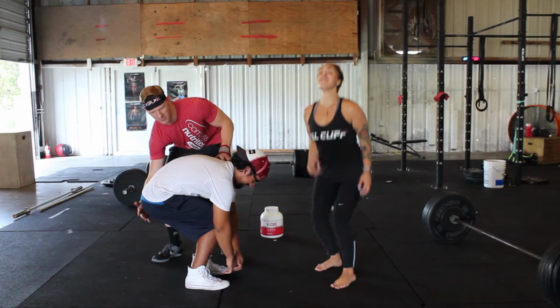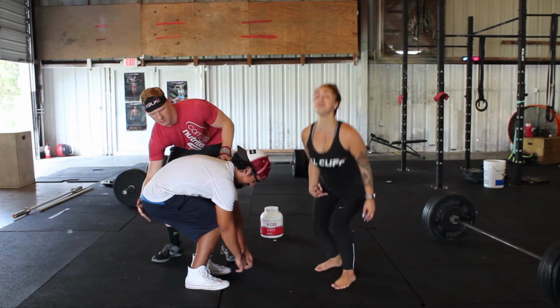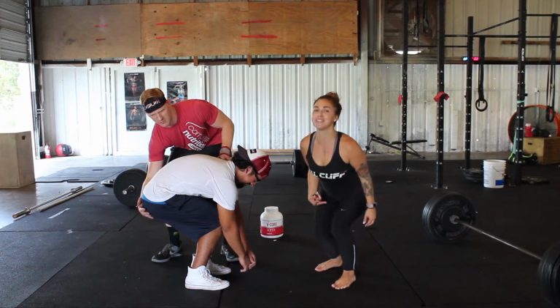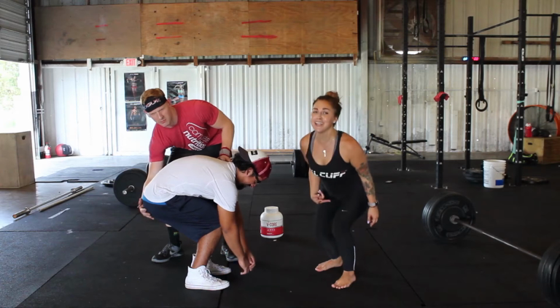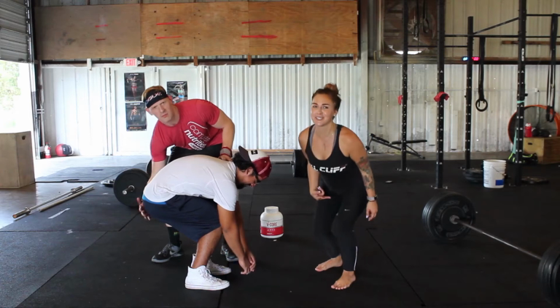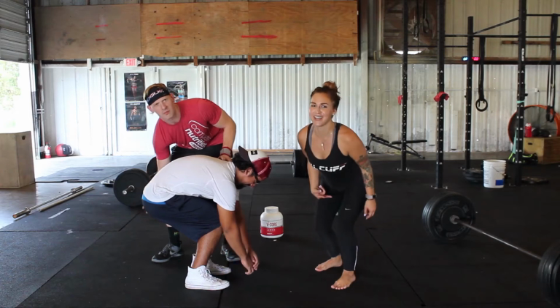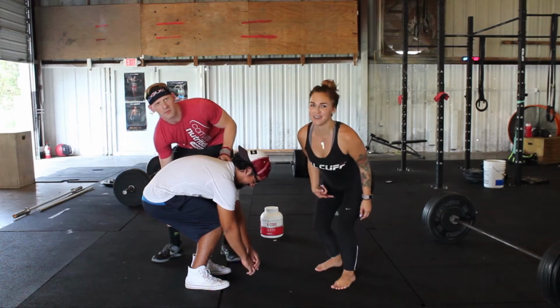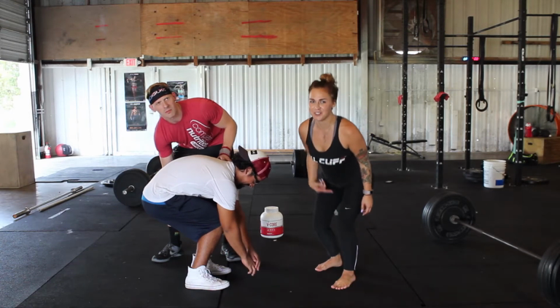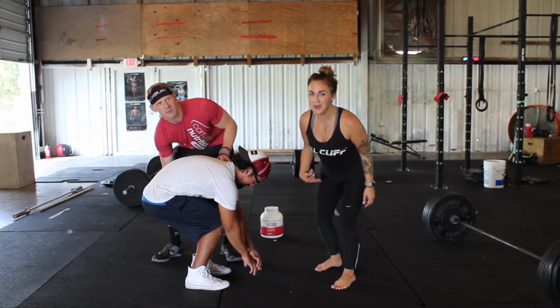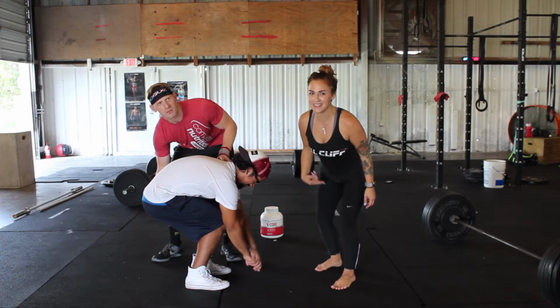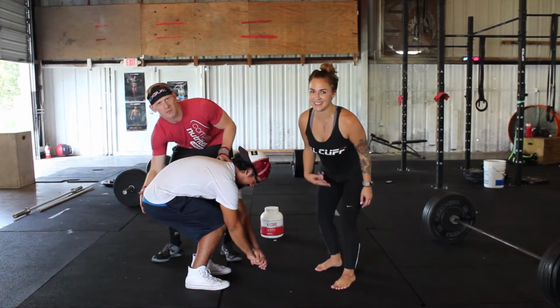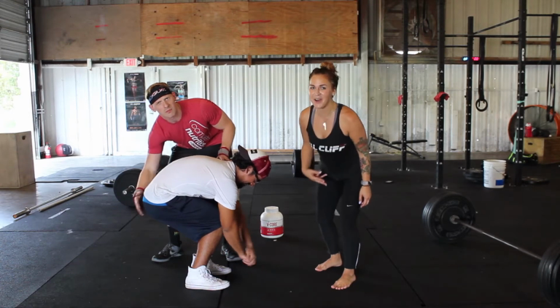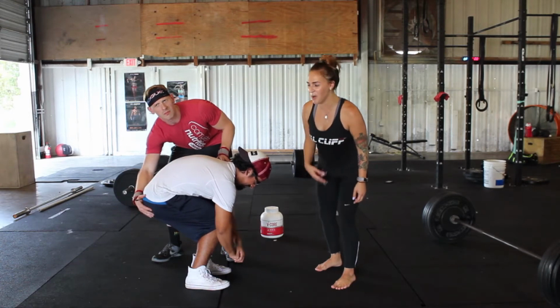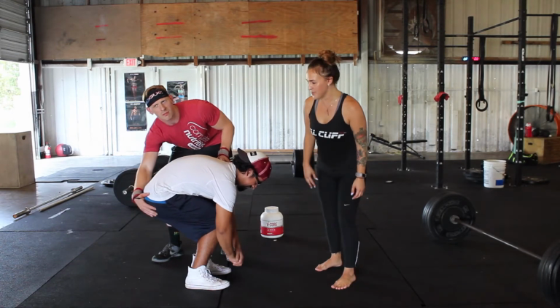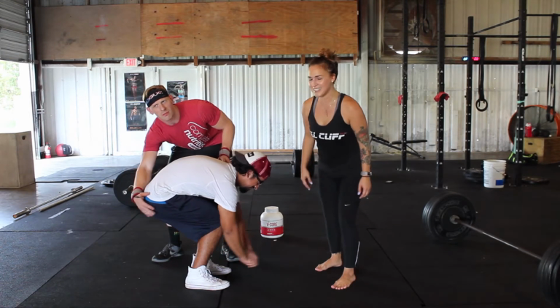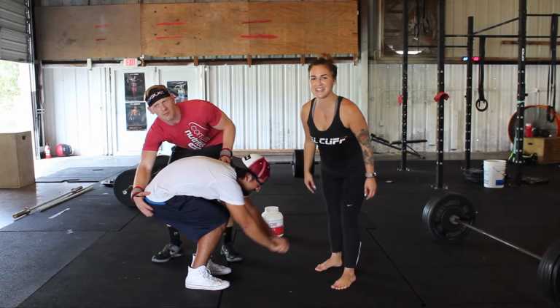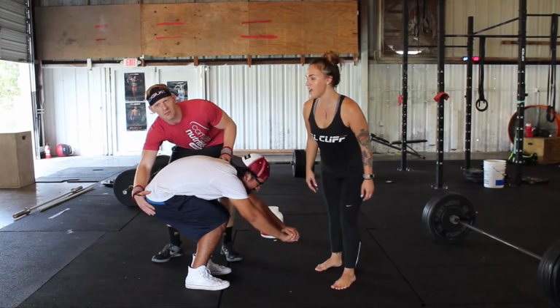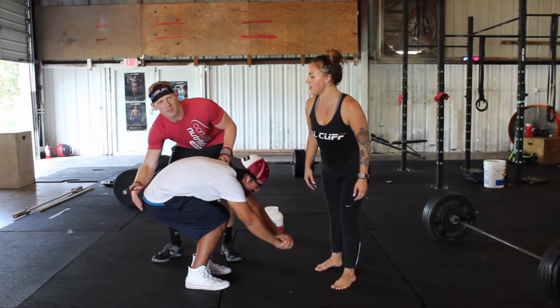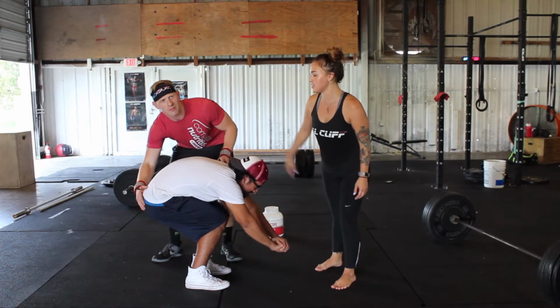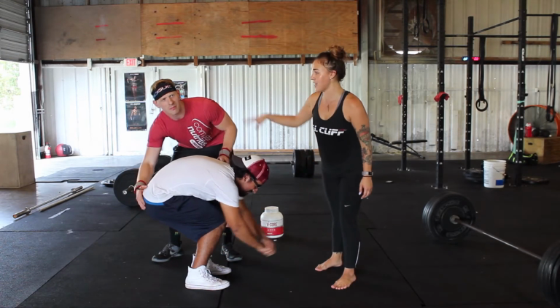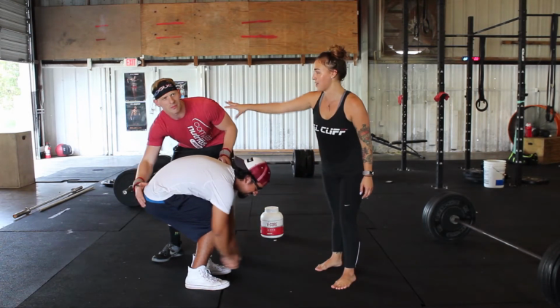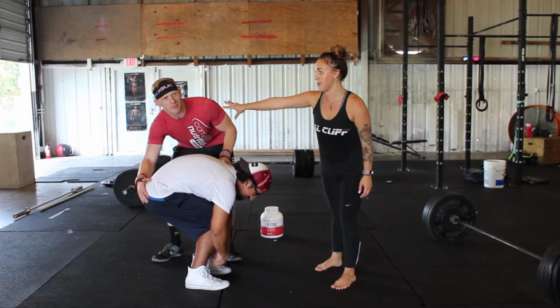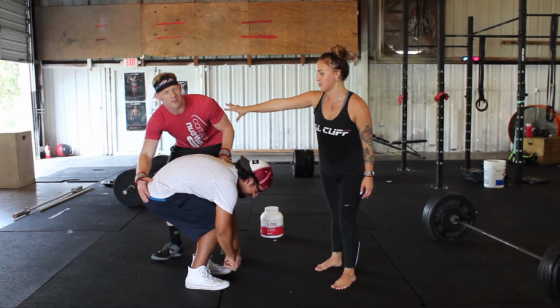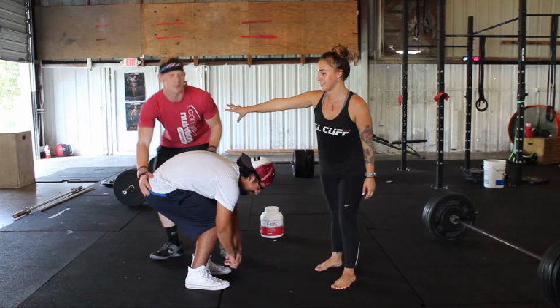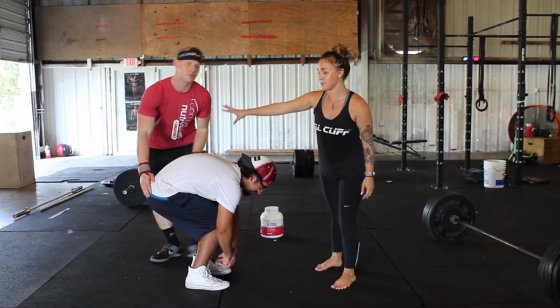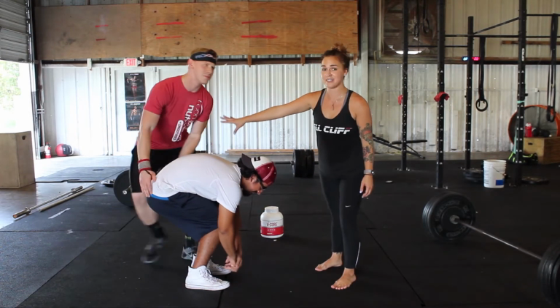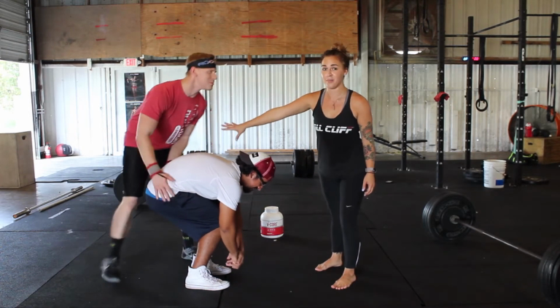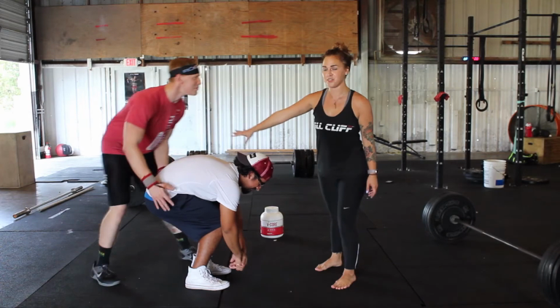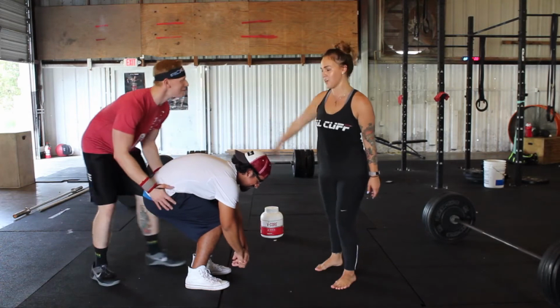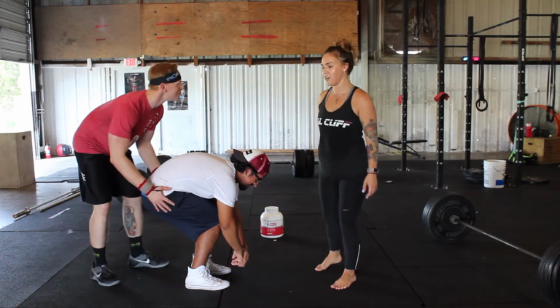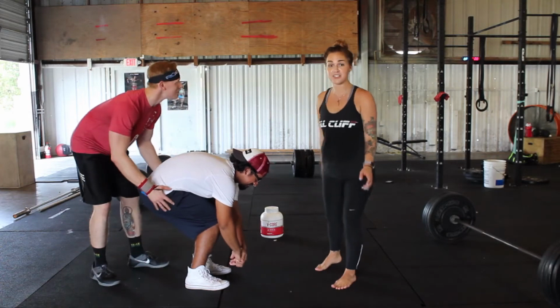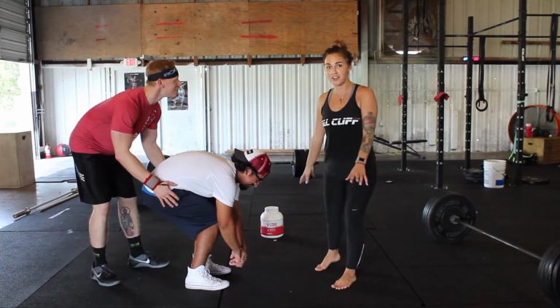If you see yourself doing this at home, stop! If you see anybody come up to you like this, please stop also and call an adult!